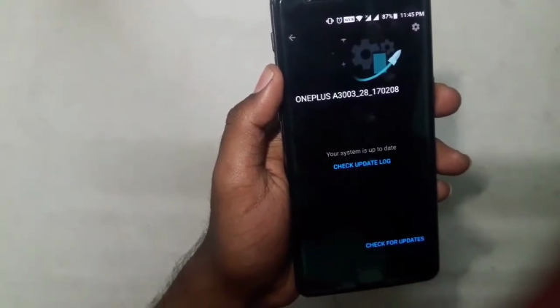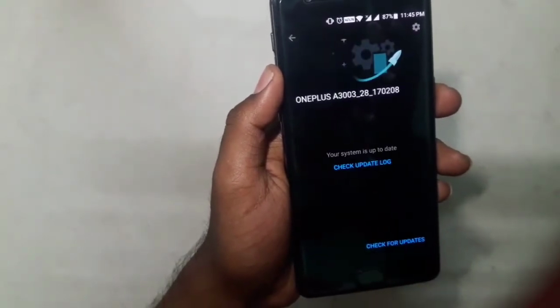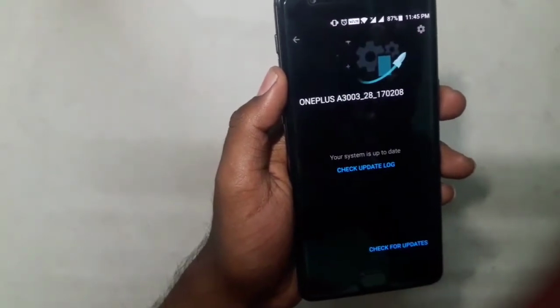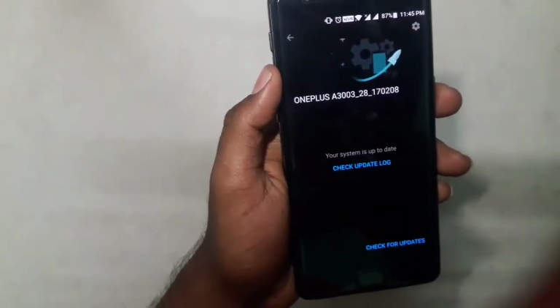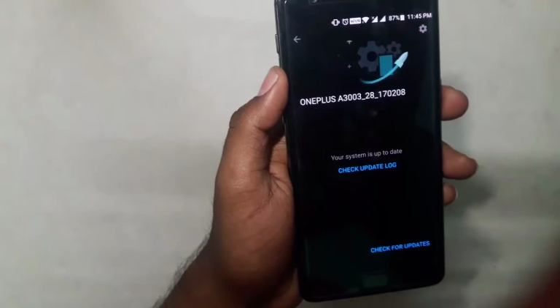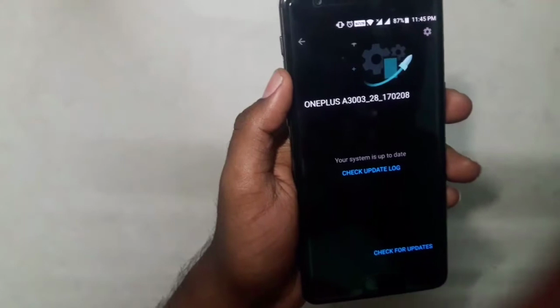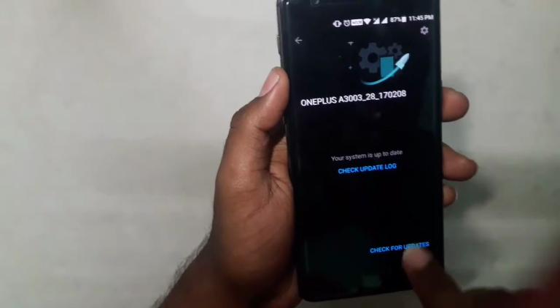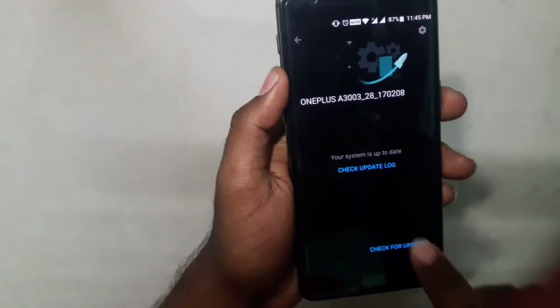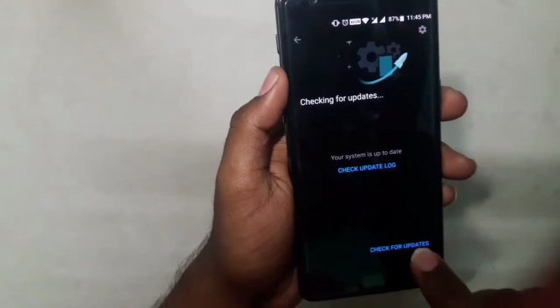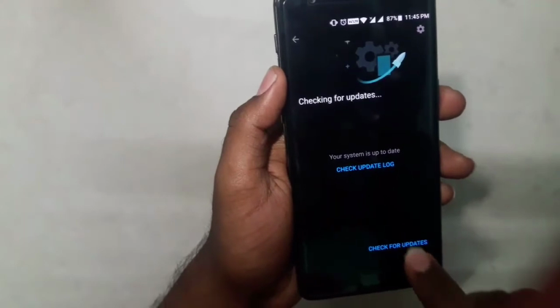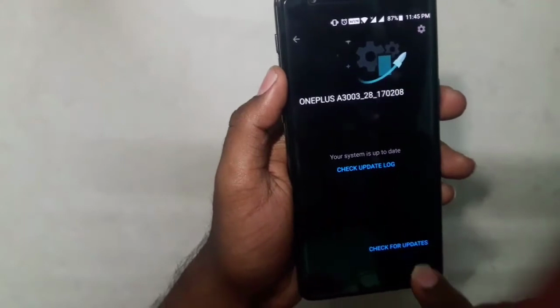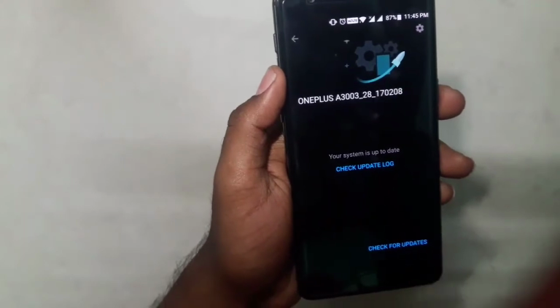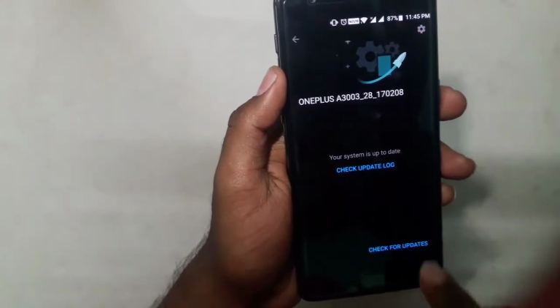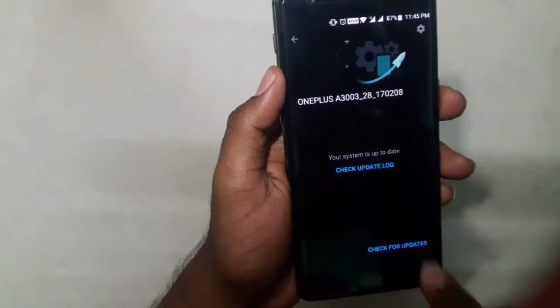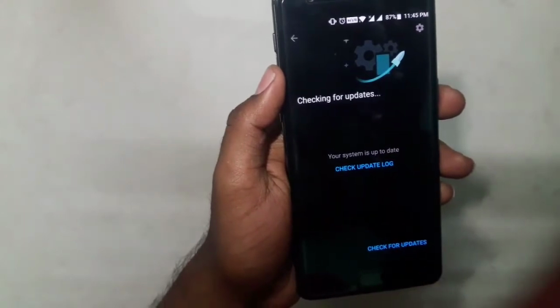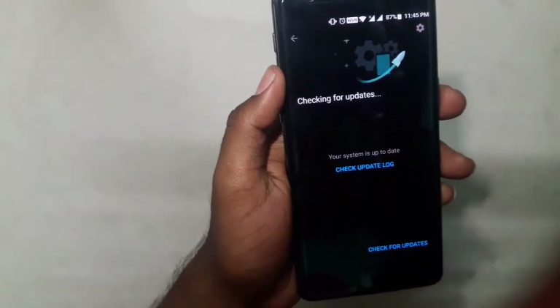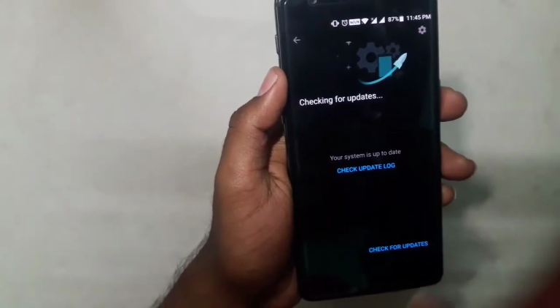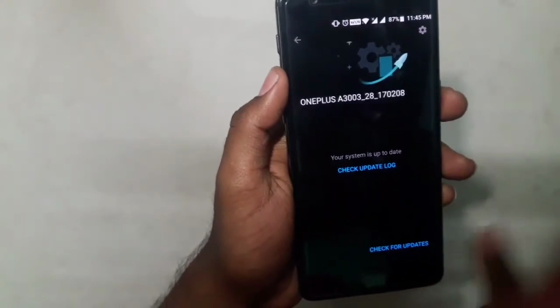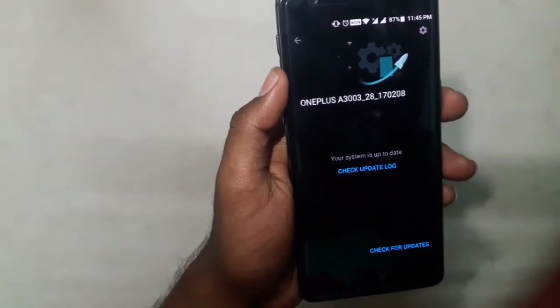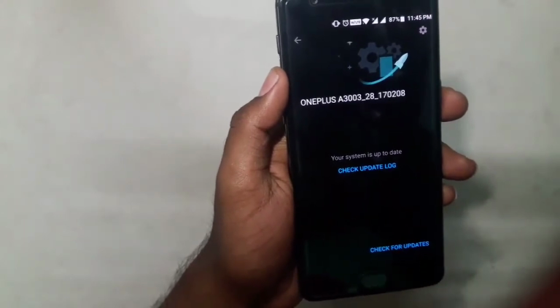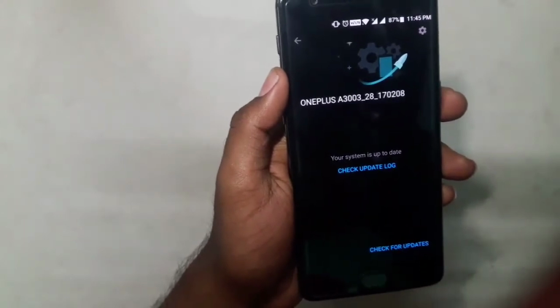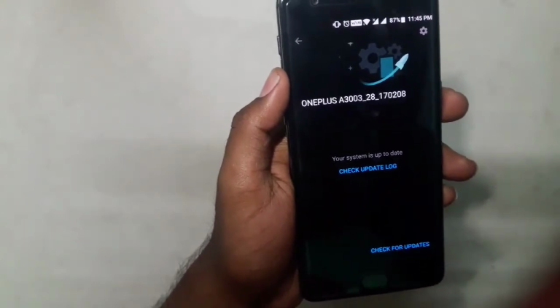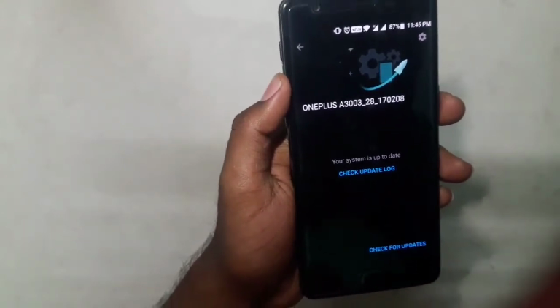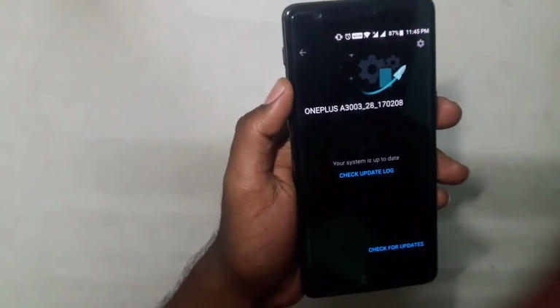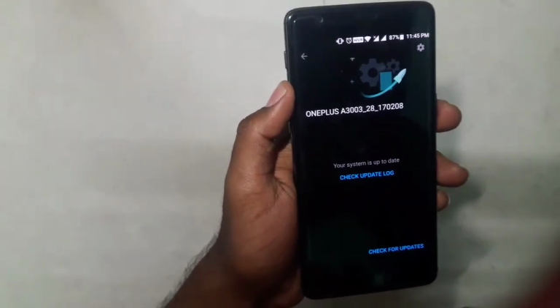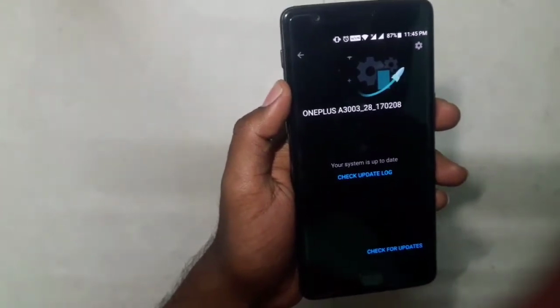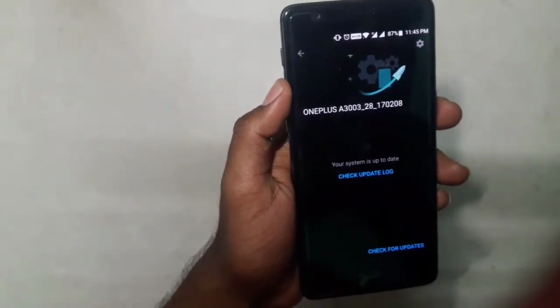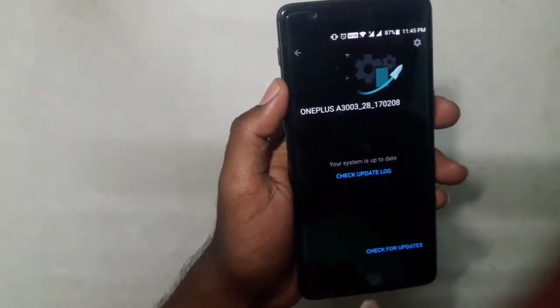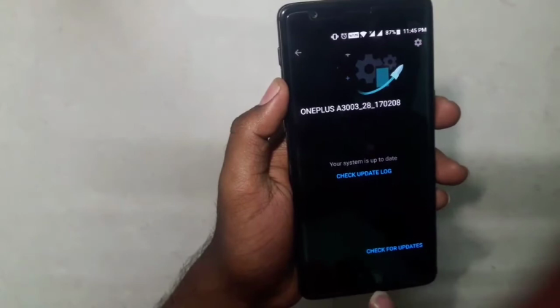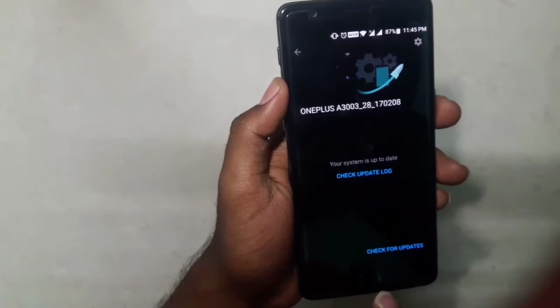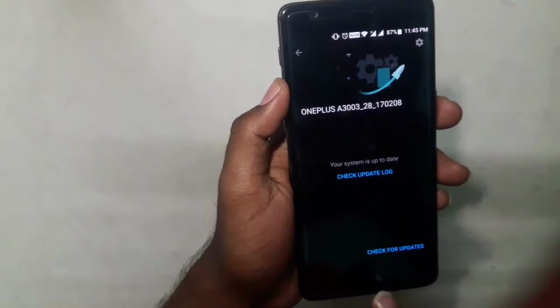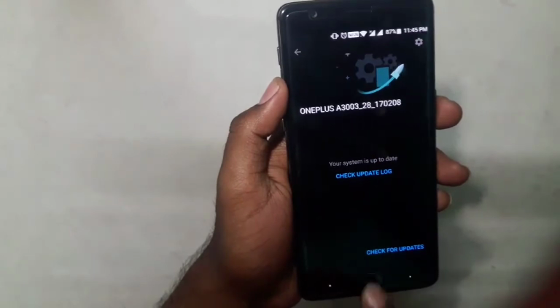Let me show you System Updates — check for updates — and as you can see it says the system is up to date. Now, what you need to do is head over to the Play Store.